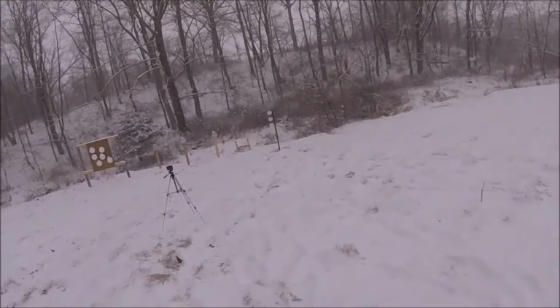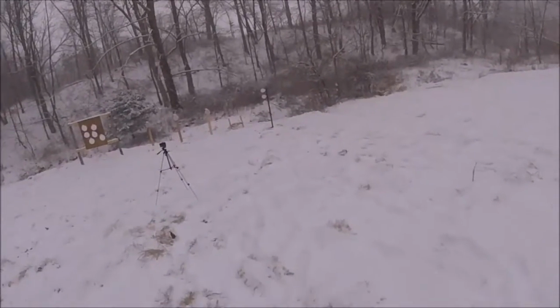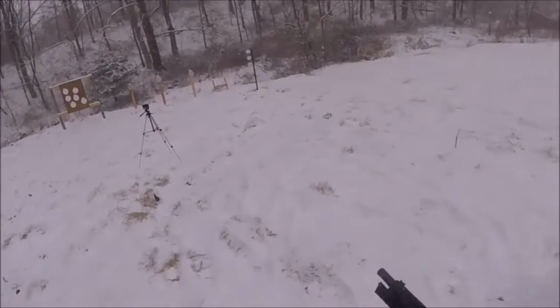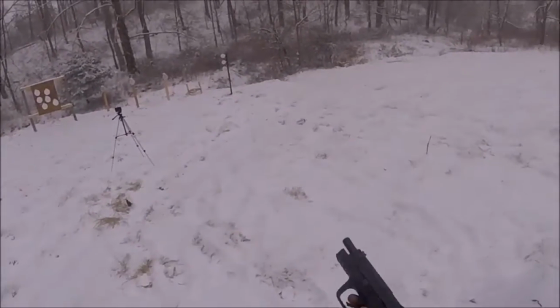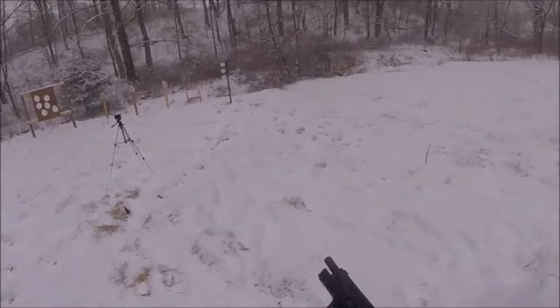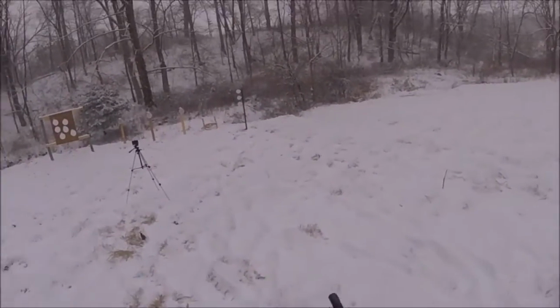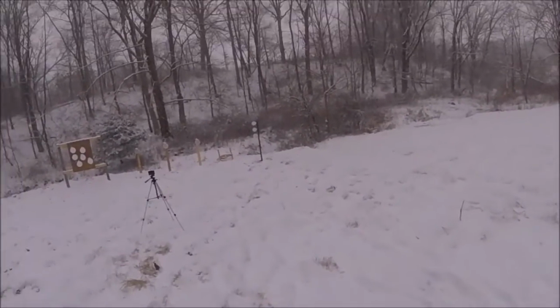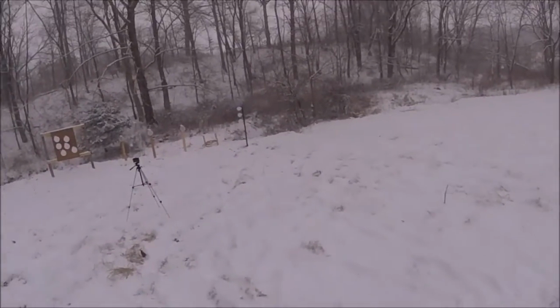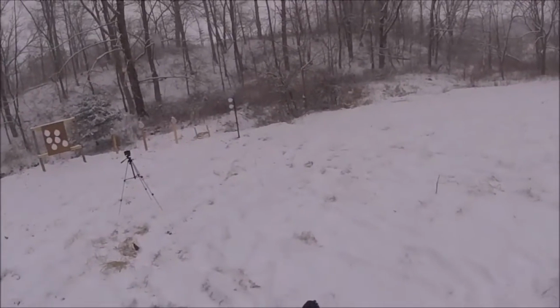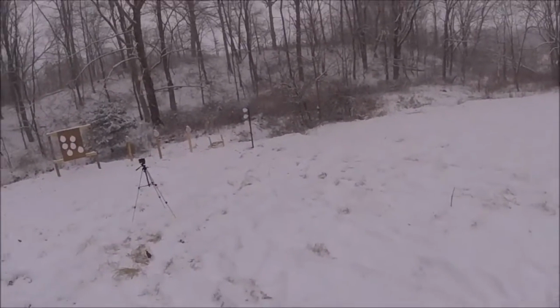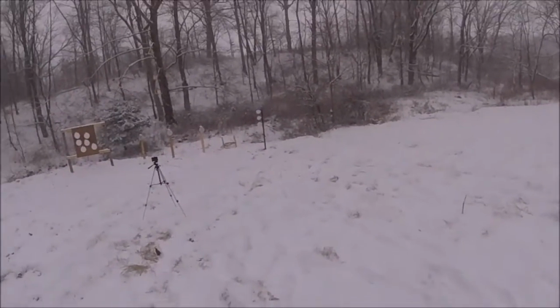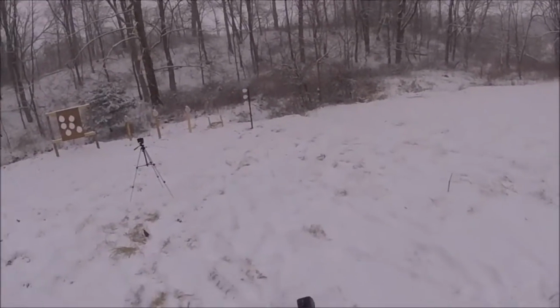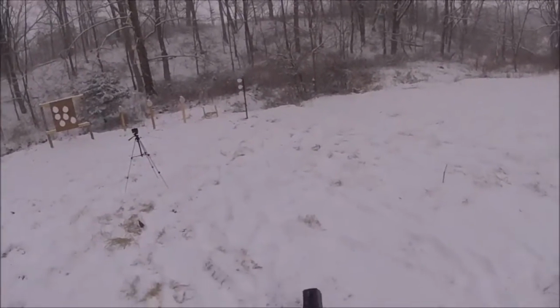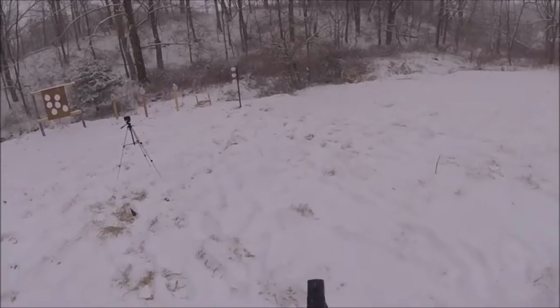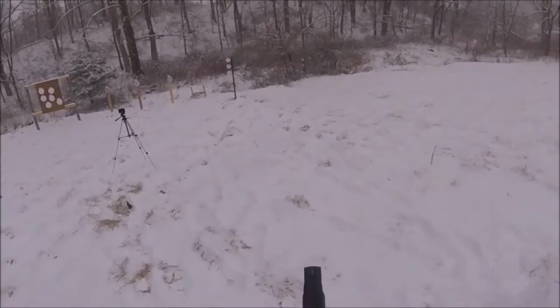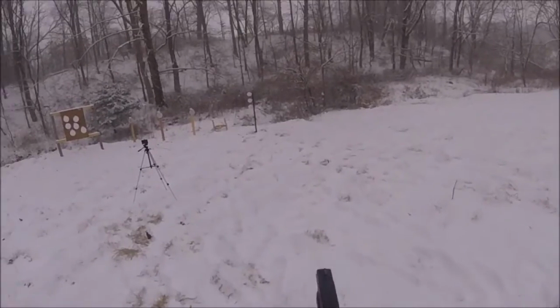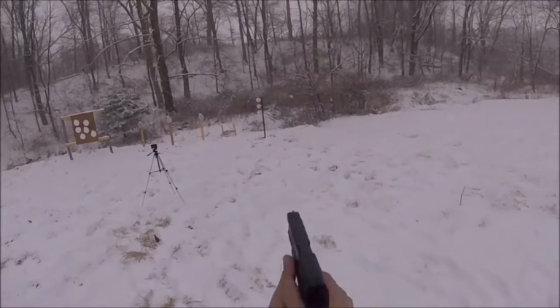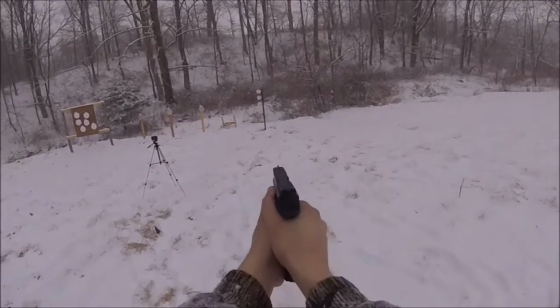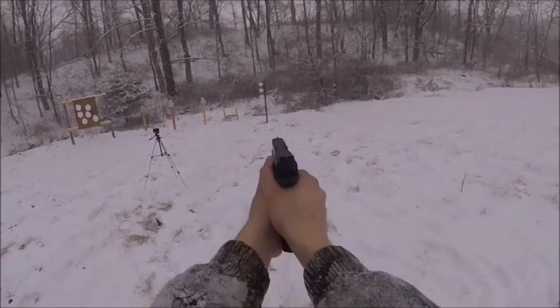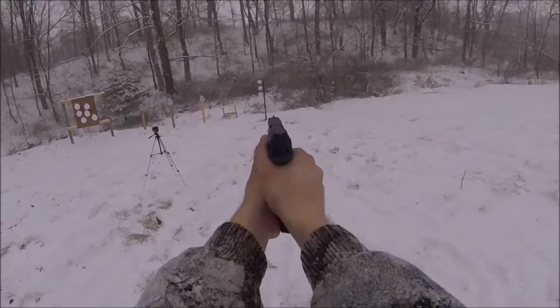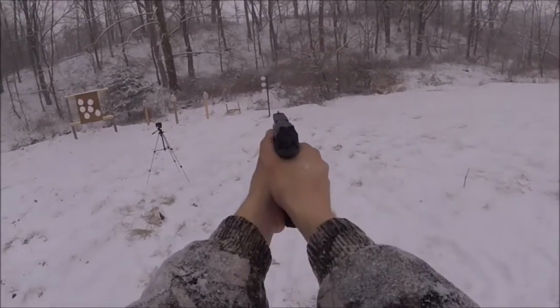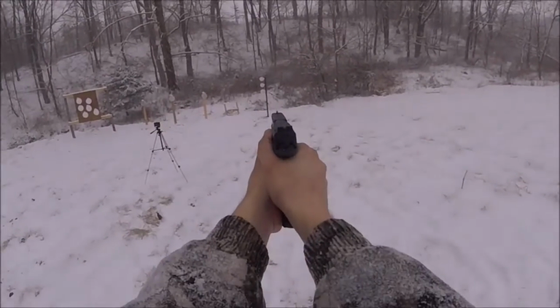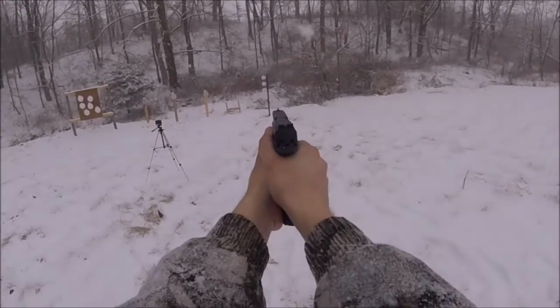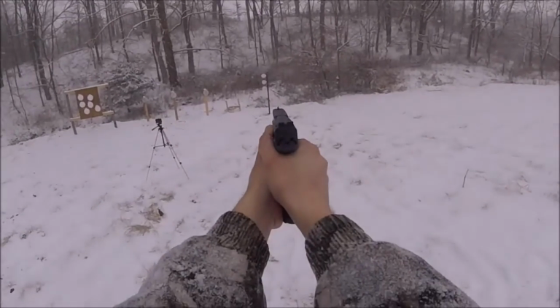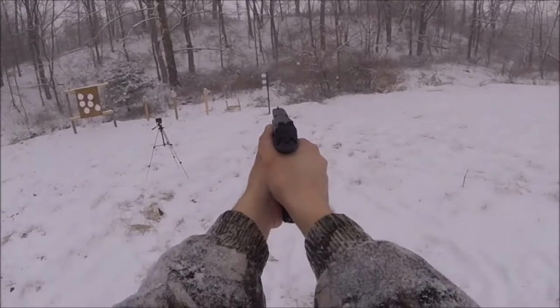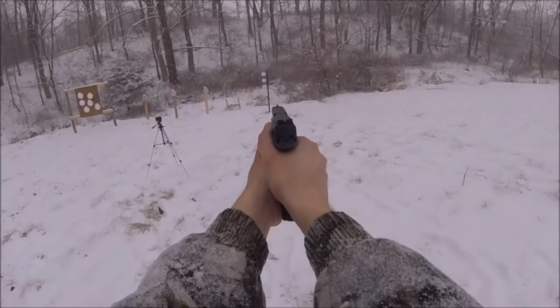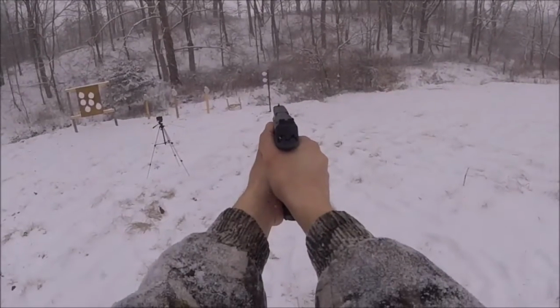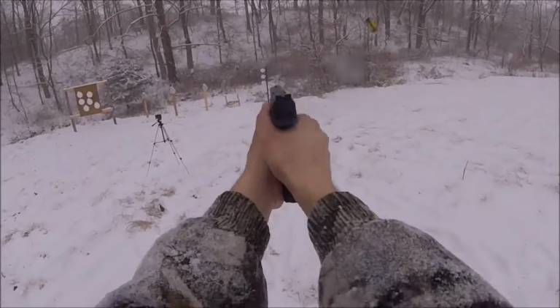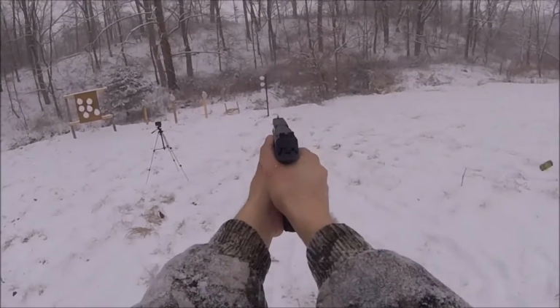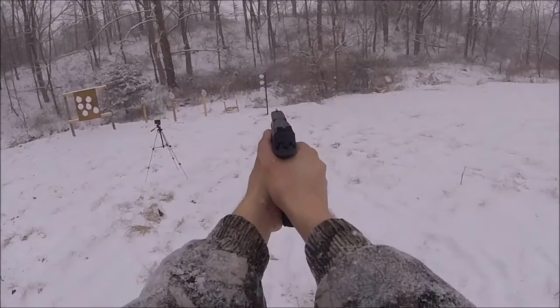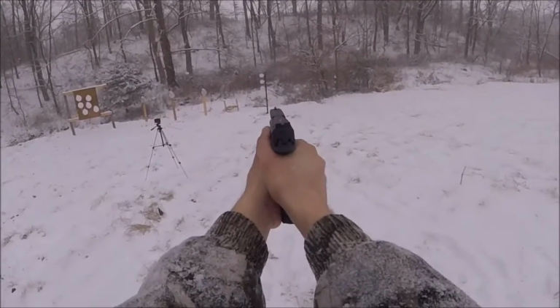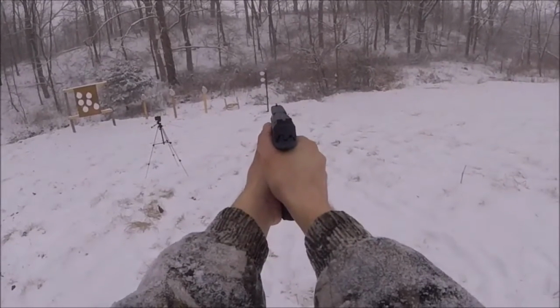Did pretty good with the nine millimeter. That's a two inch... well, five inch barrel.